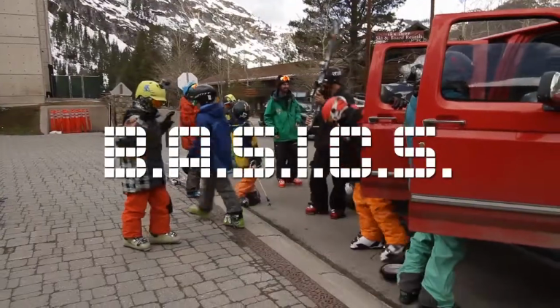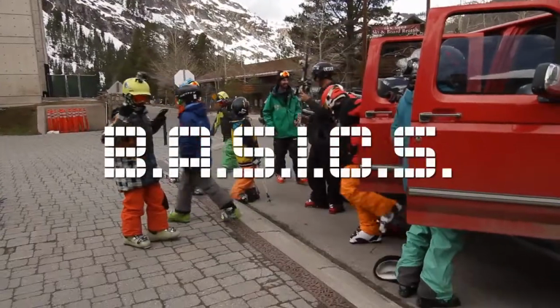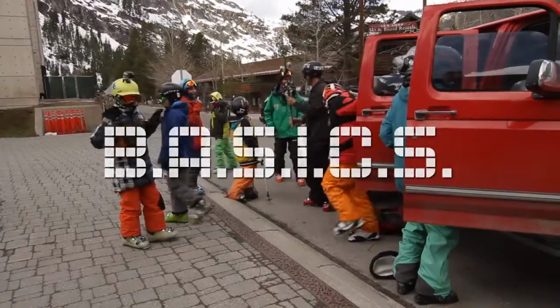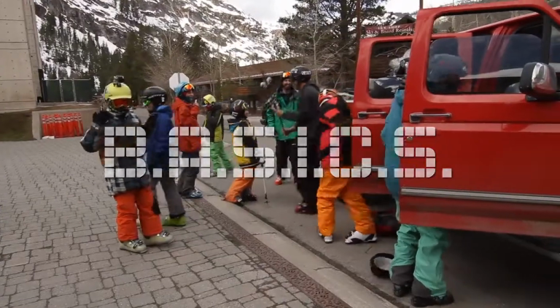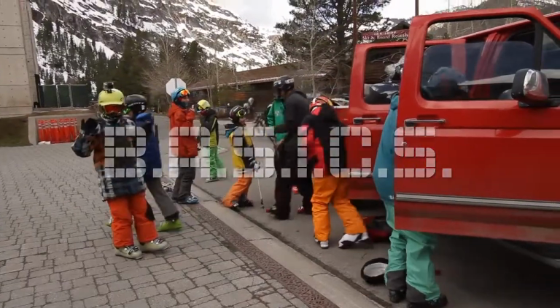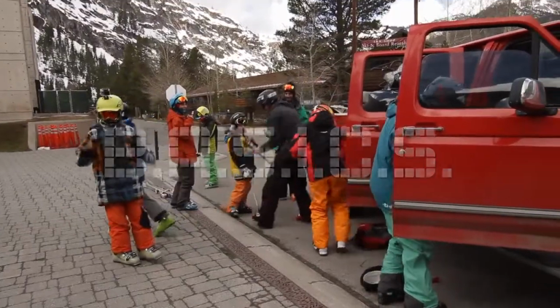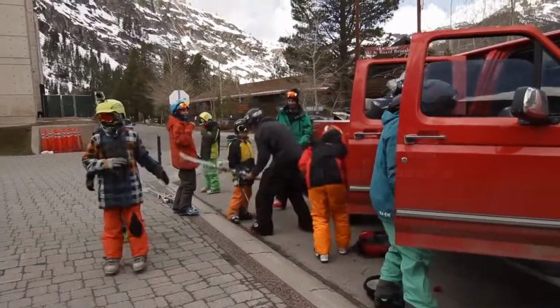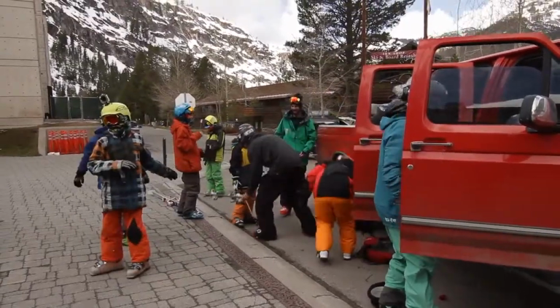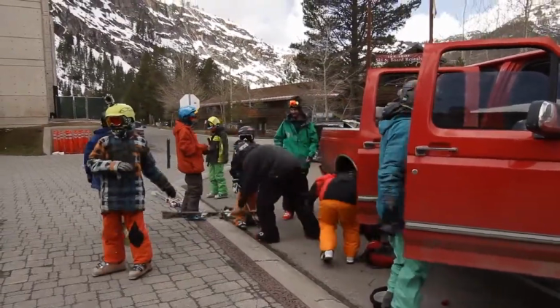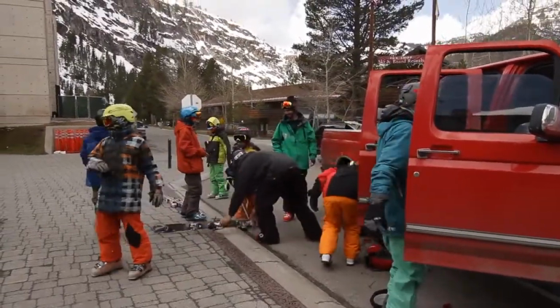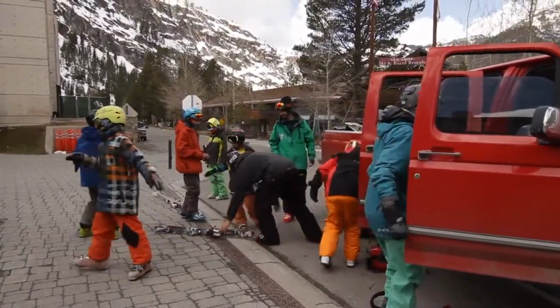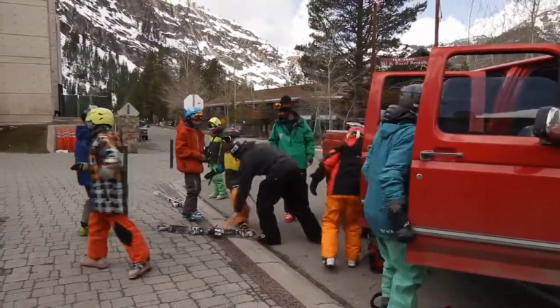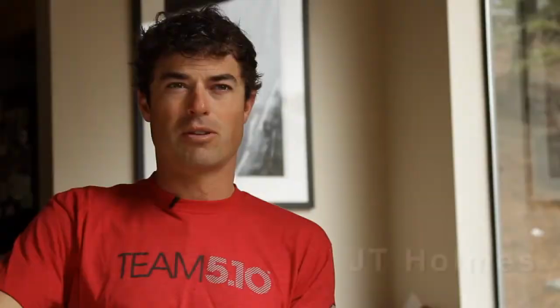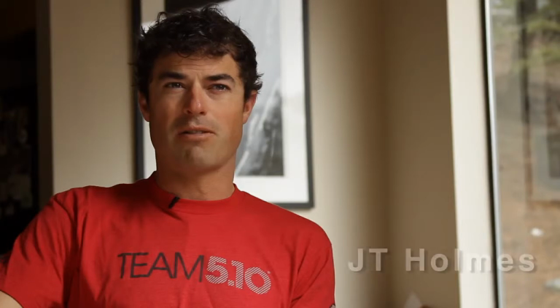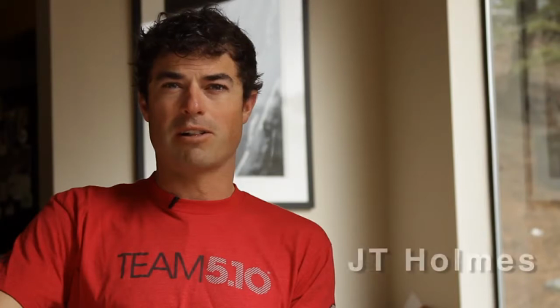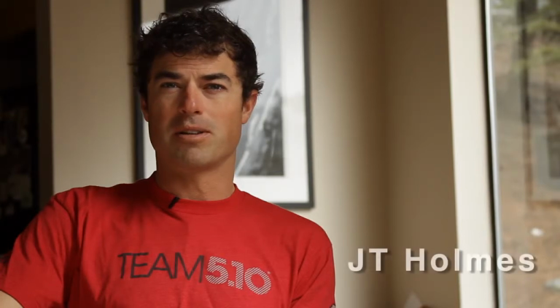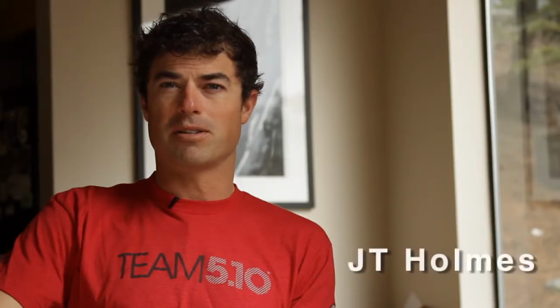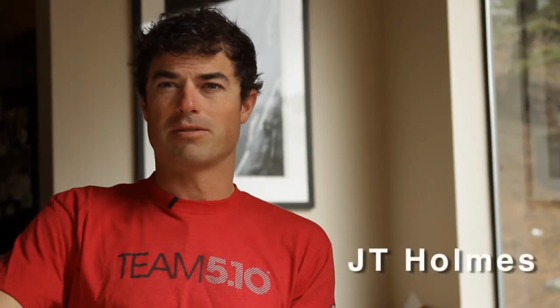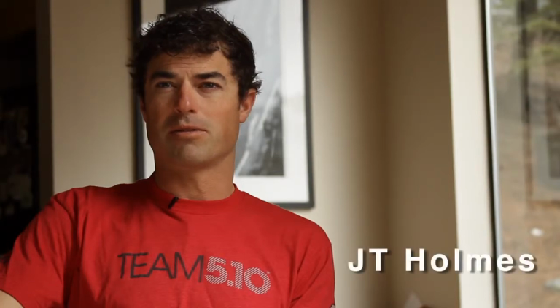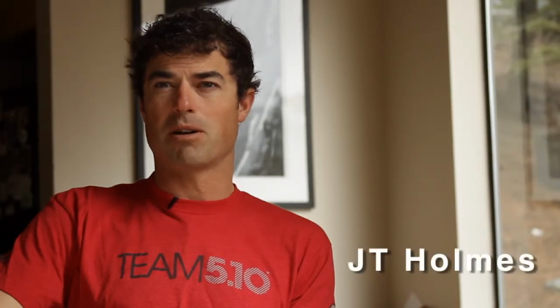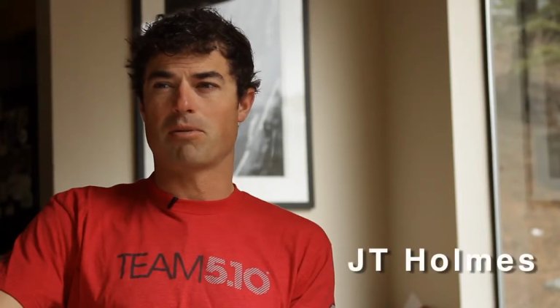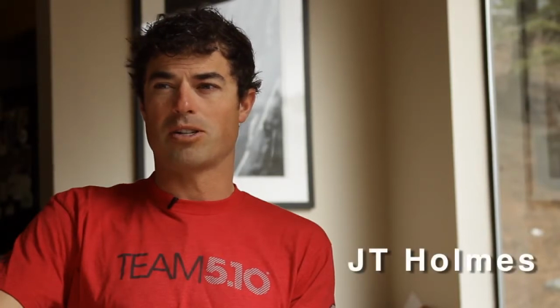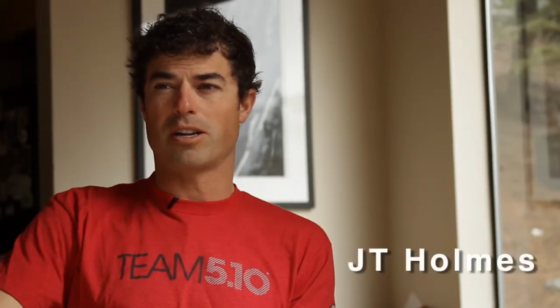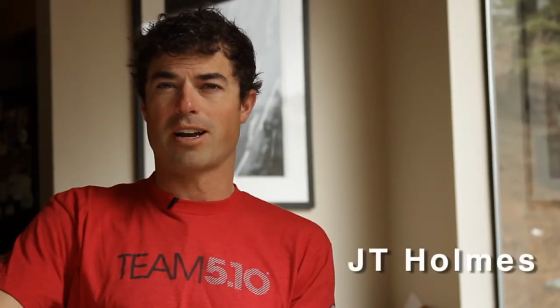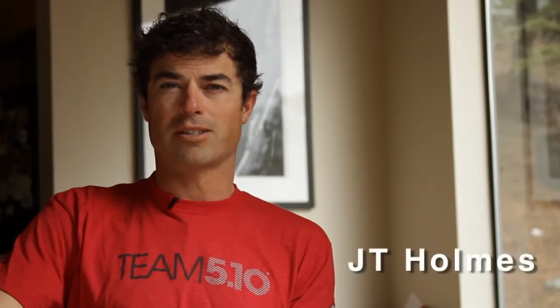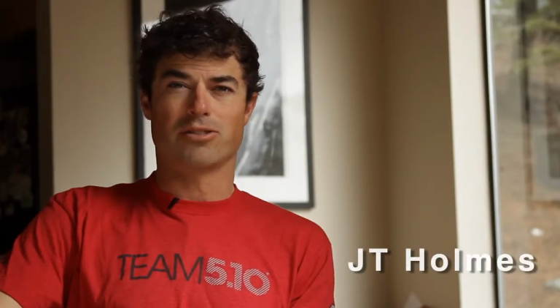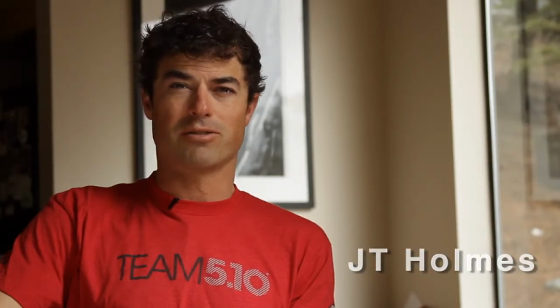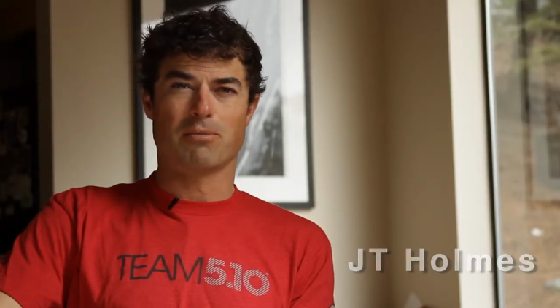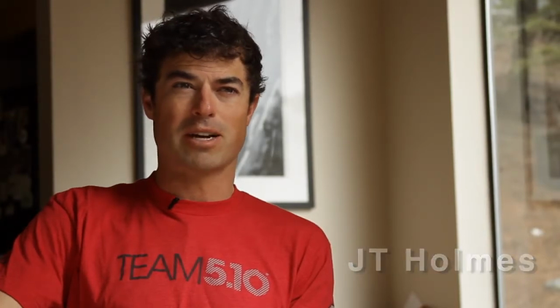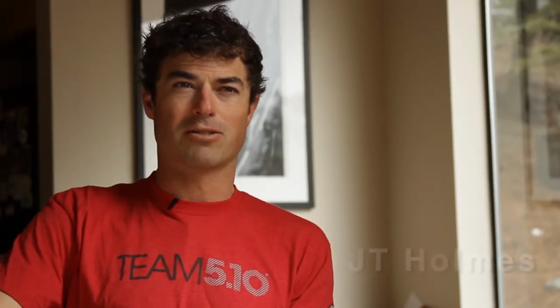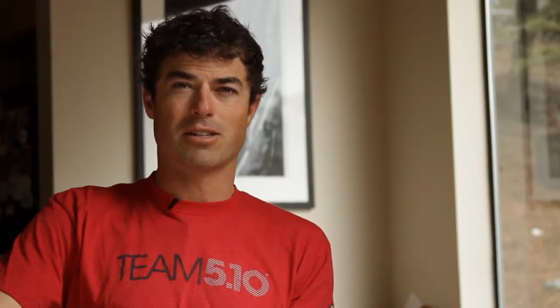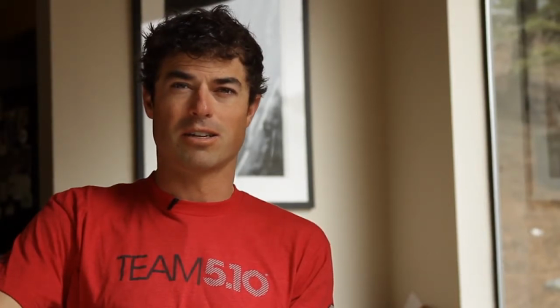This year at basics camp we went through every element of preparation and execution for backcountry skiing.